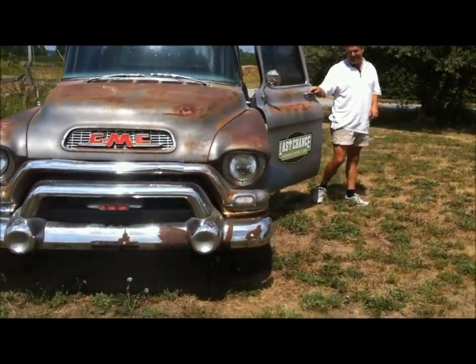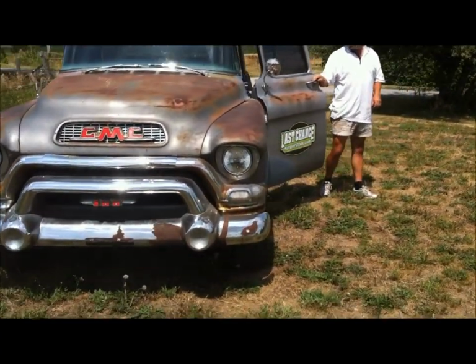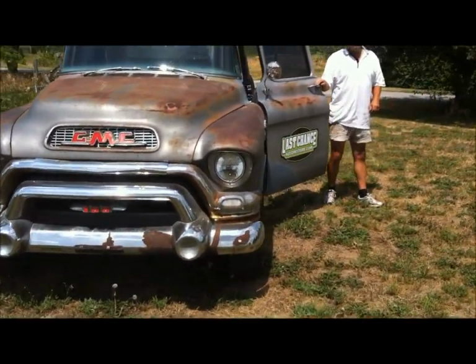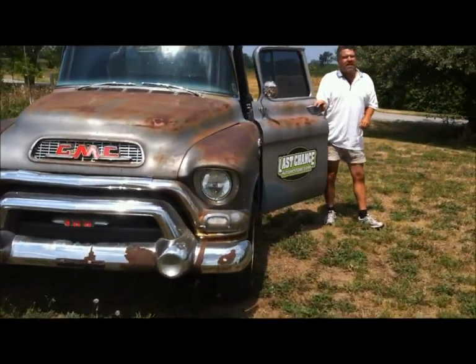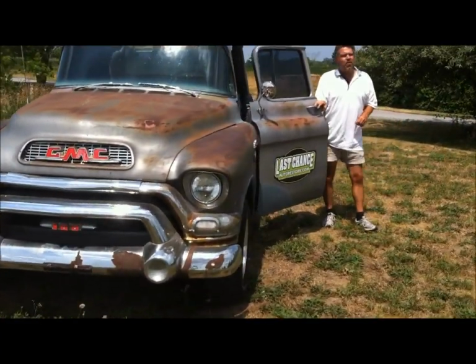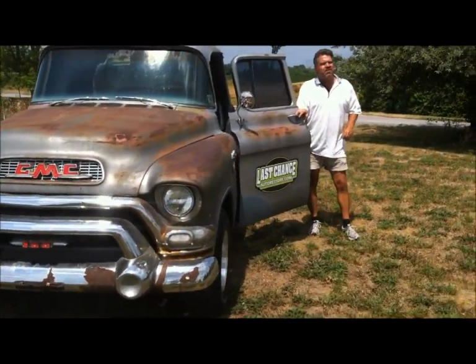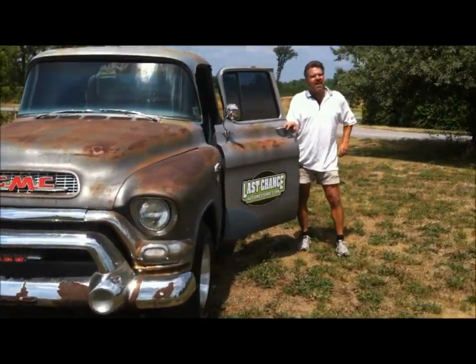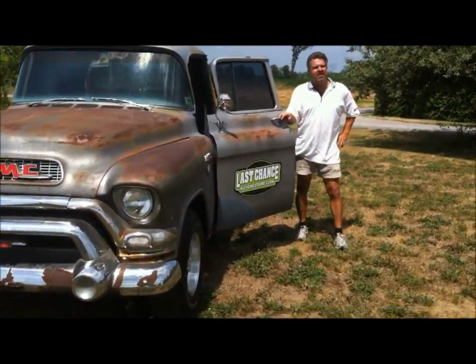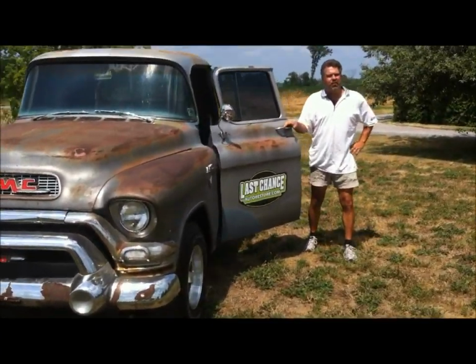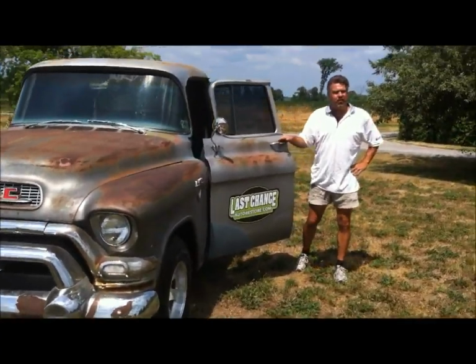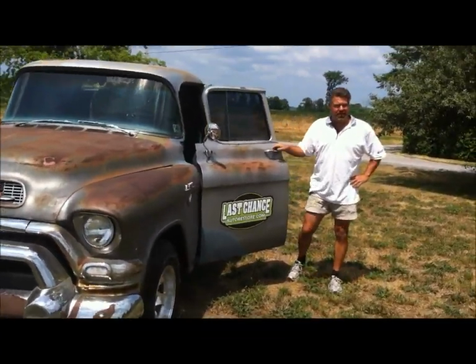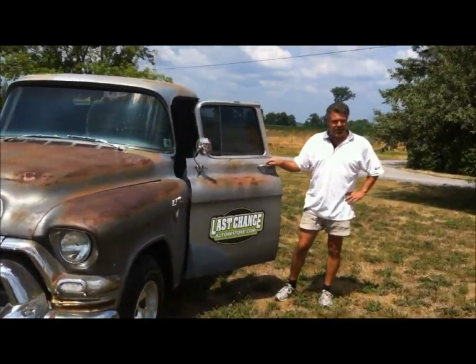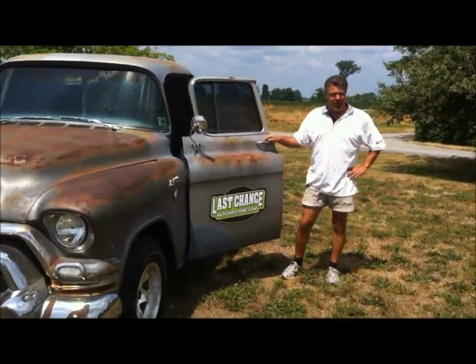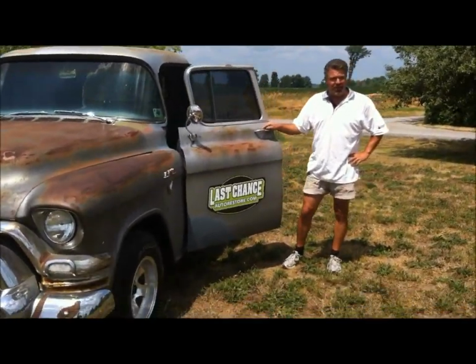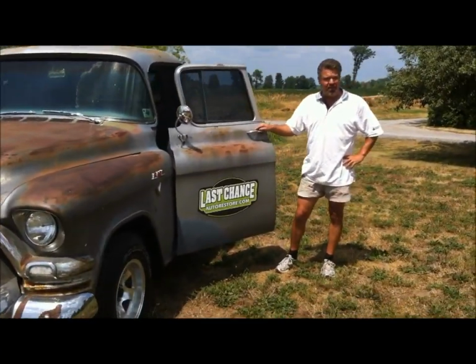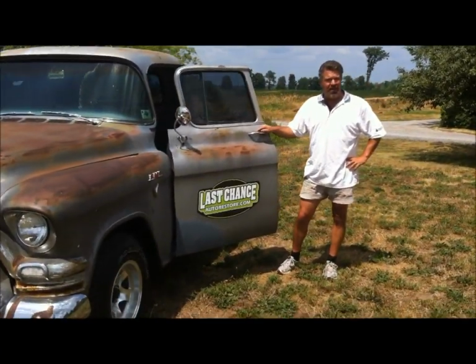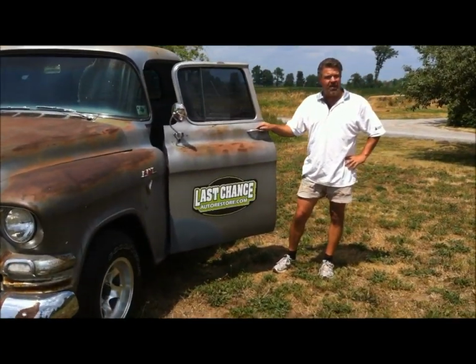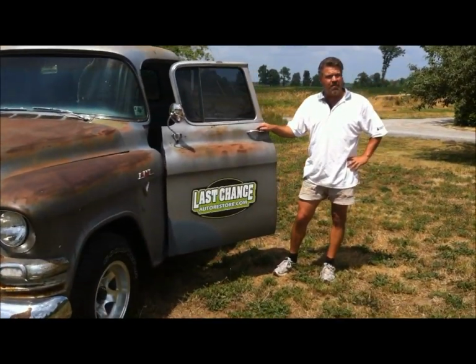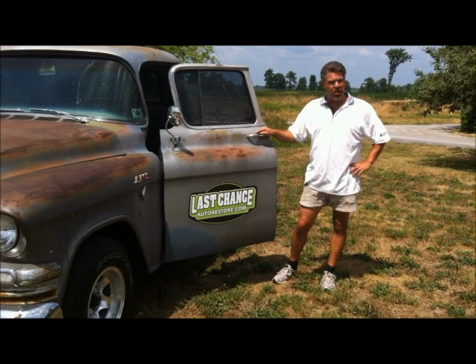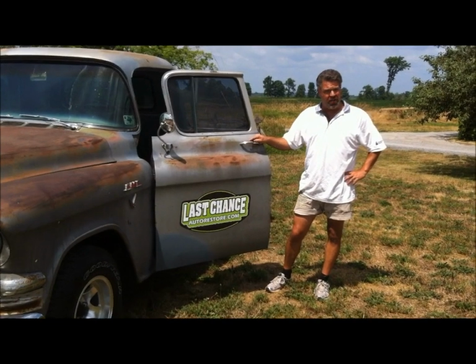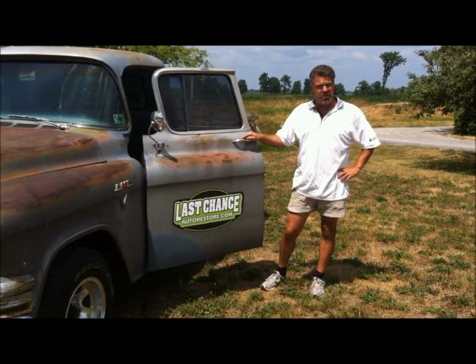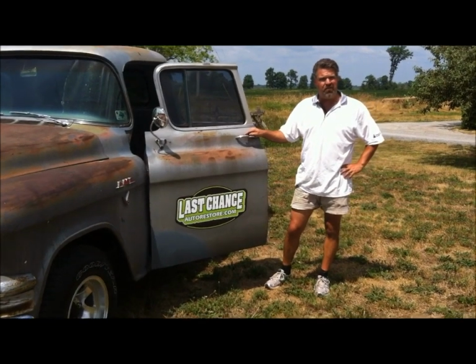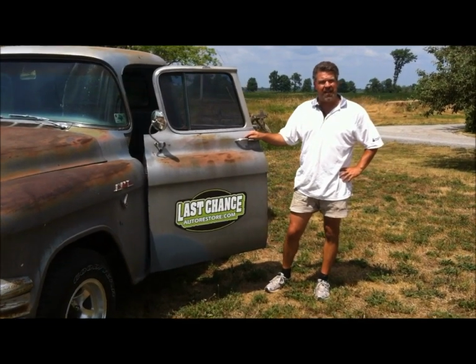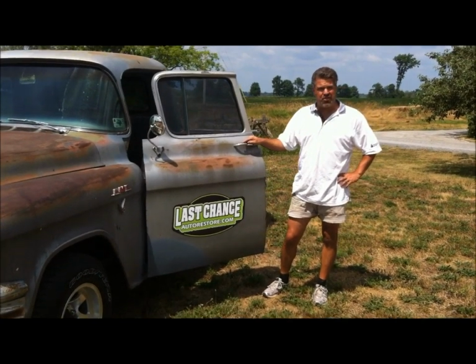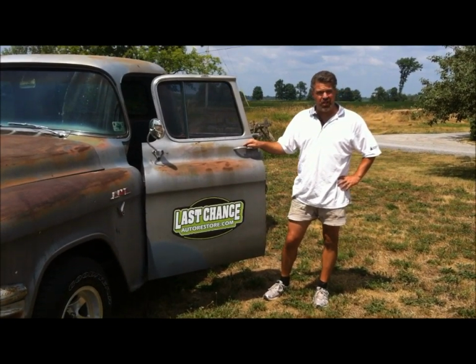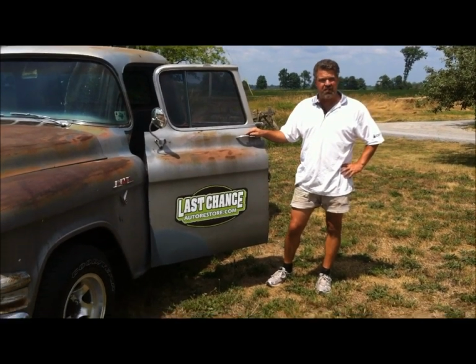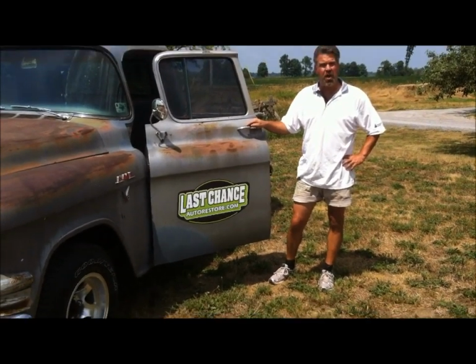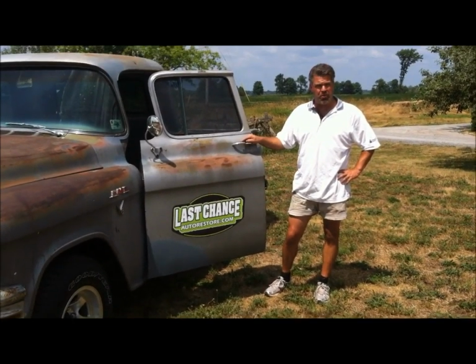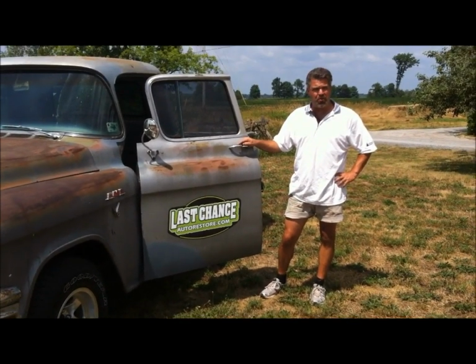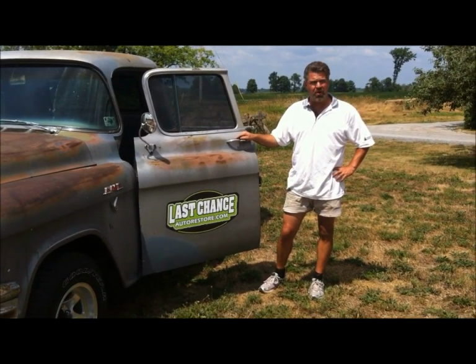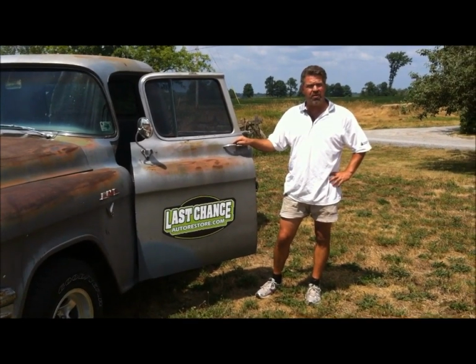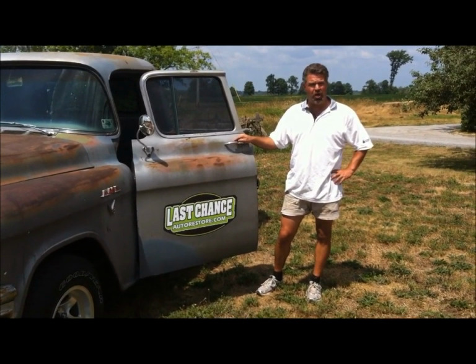Thank you once again for viewing this video. I'm John Neisman from LastChanceAutoRestore.com.